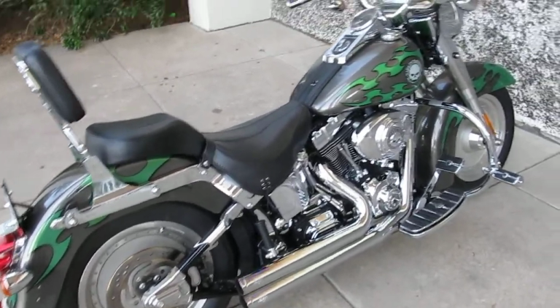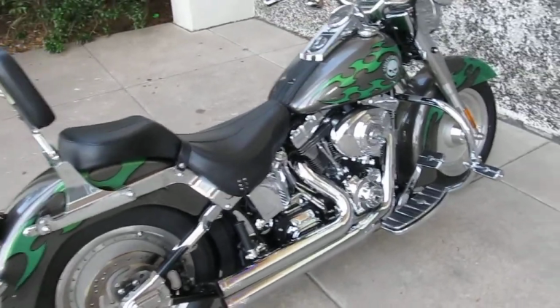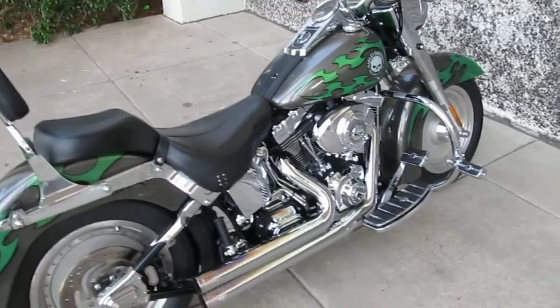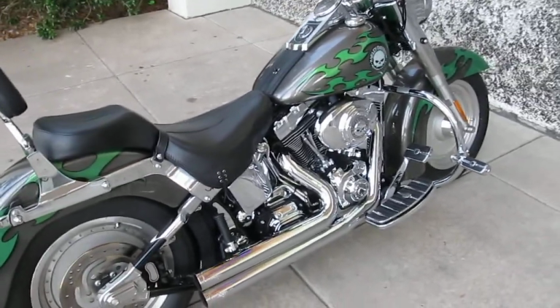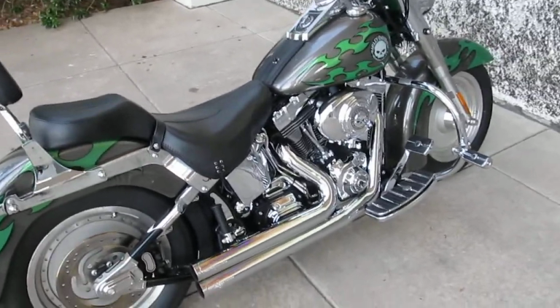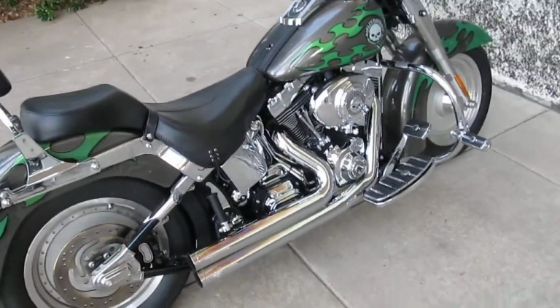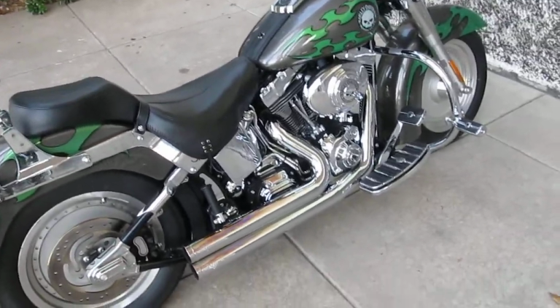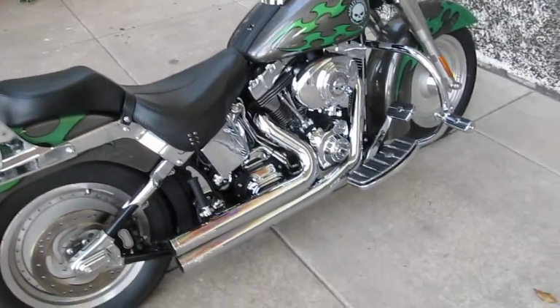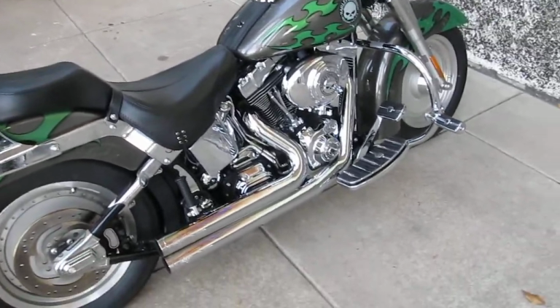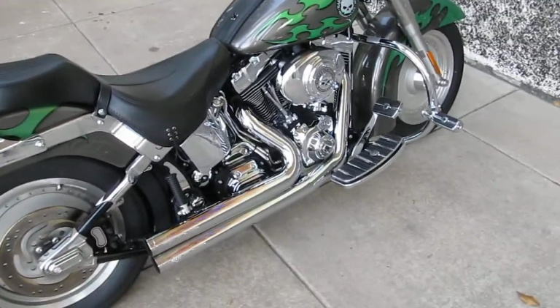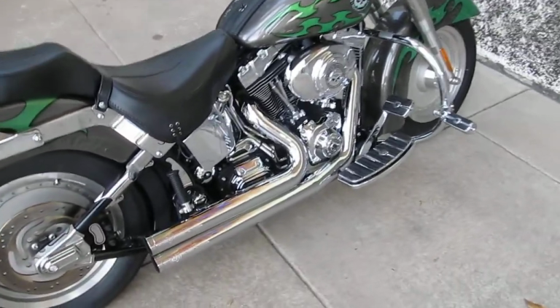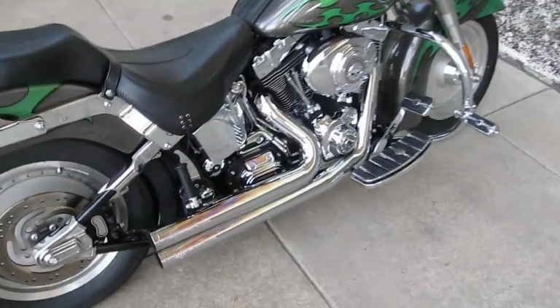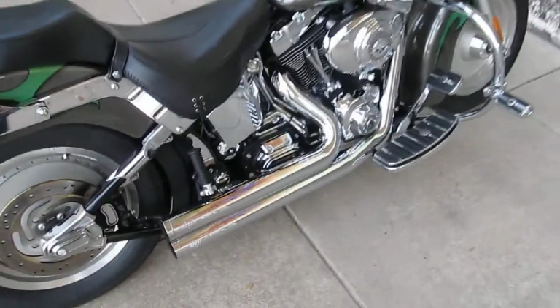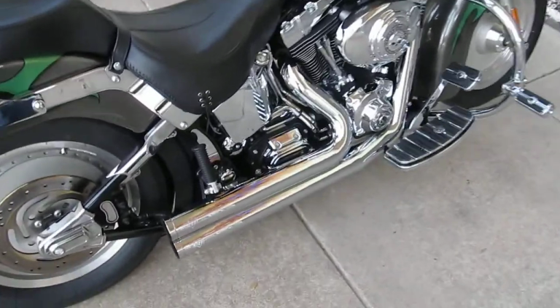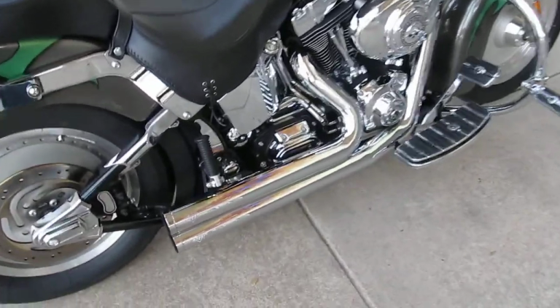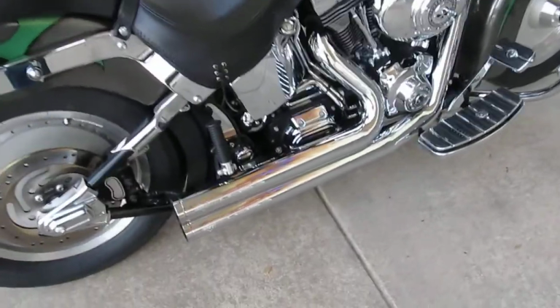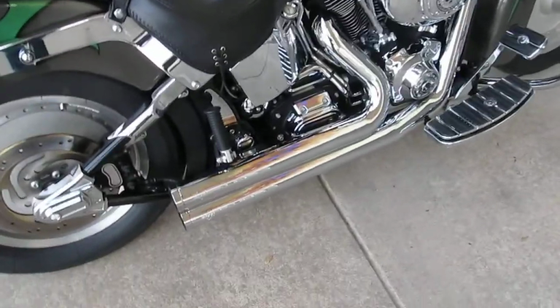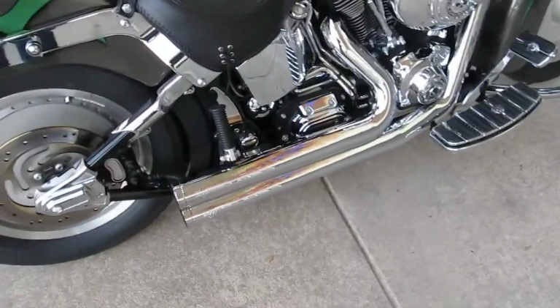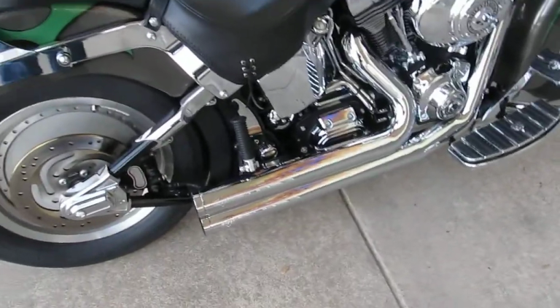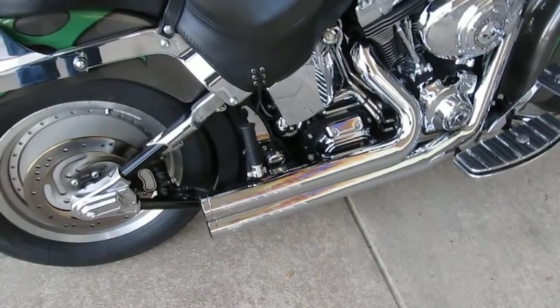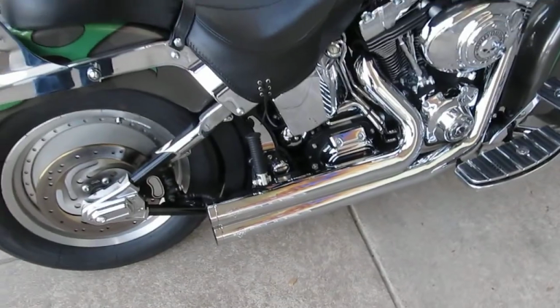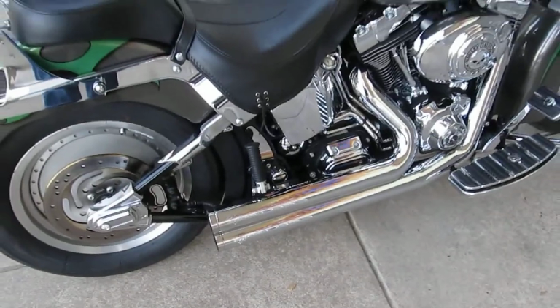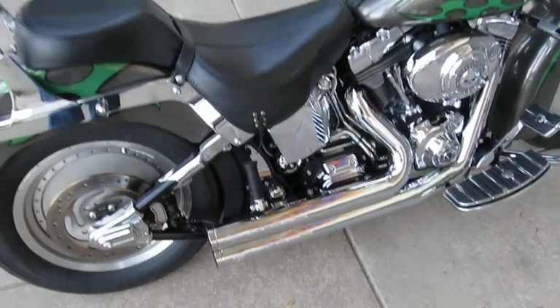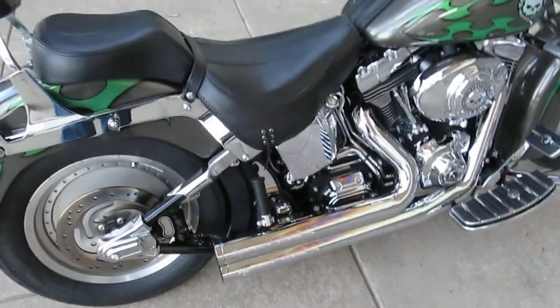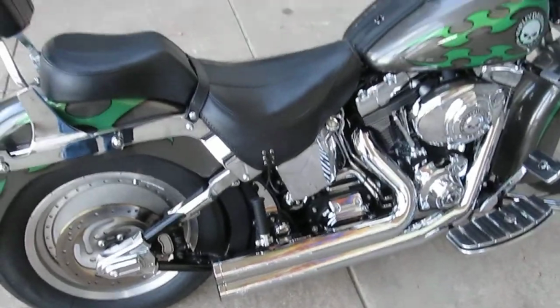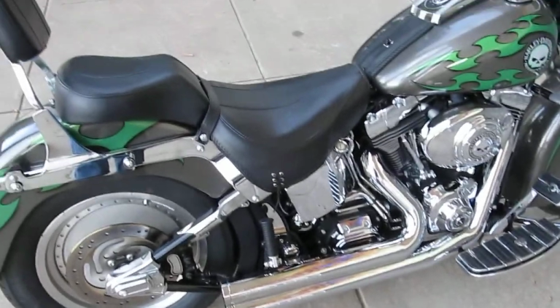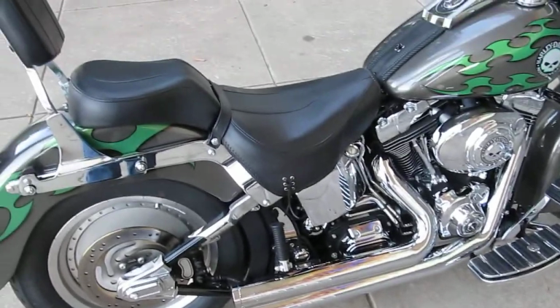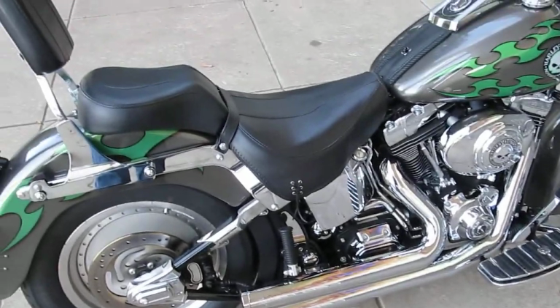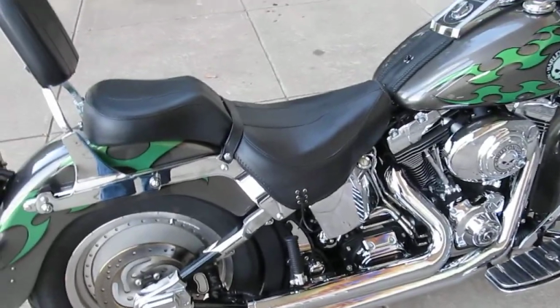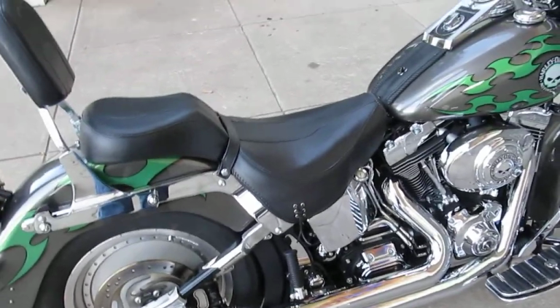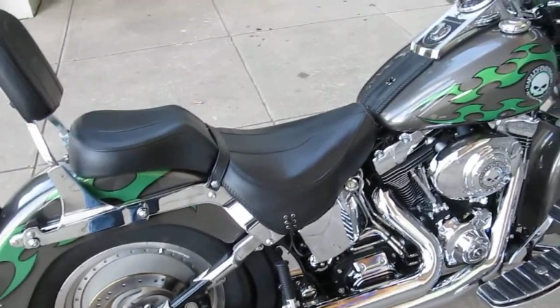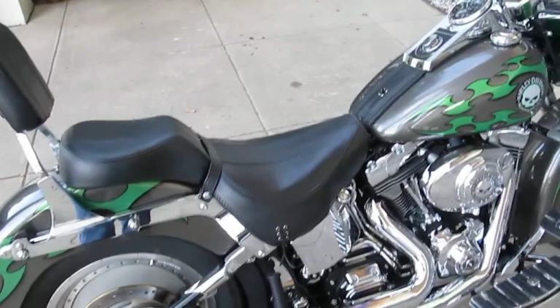It's got Vance & Hines Big Shot dual exhaust, and I'm going to start it in a minute and let you hear it.